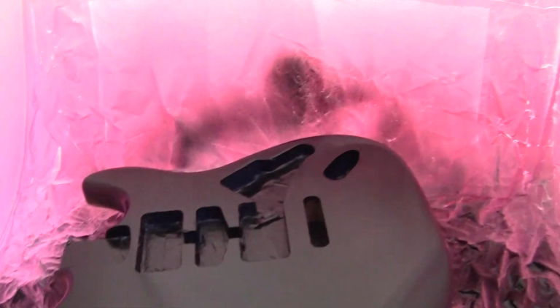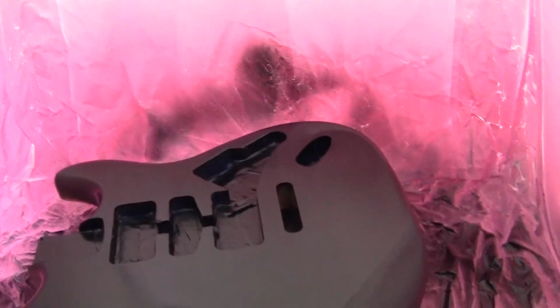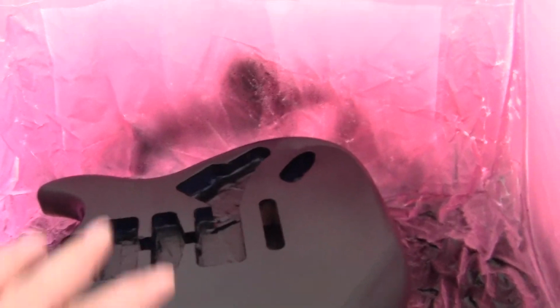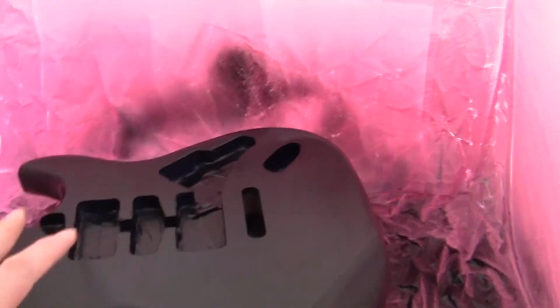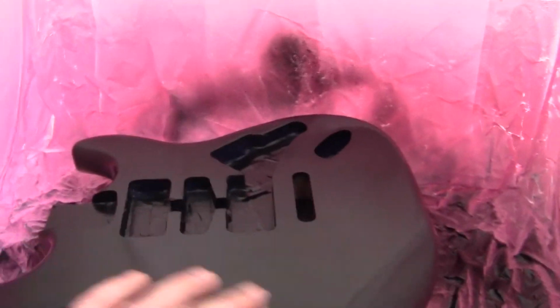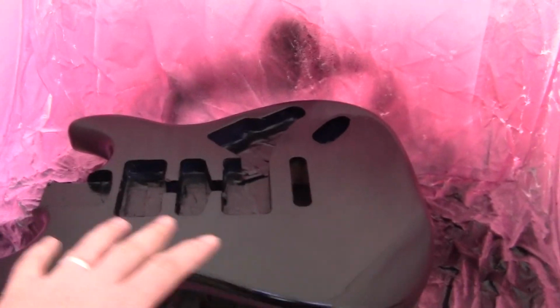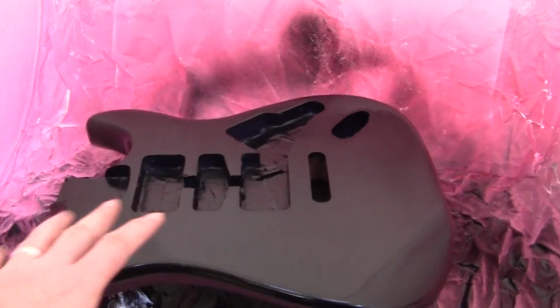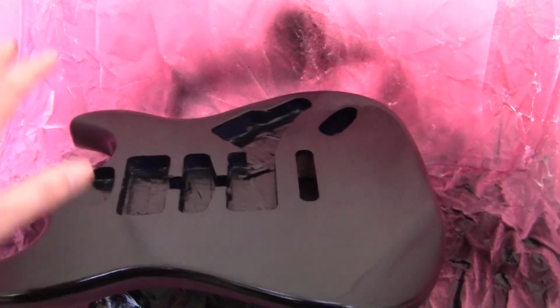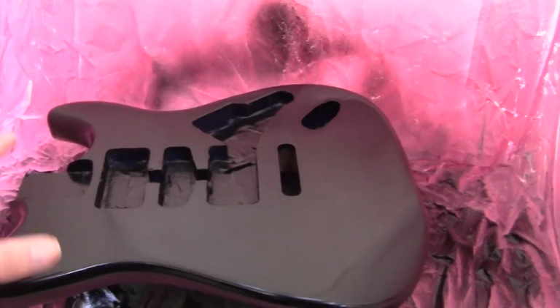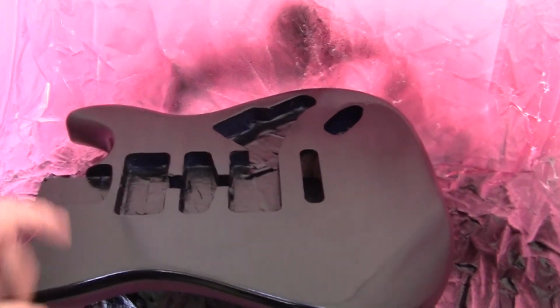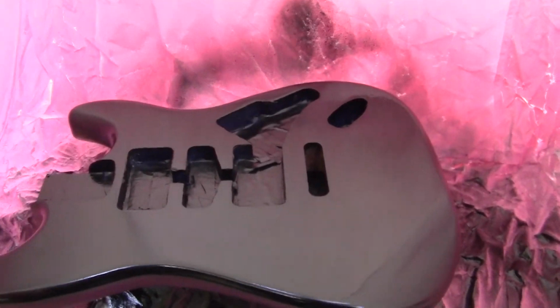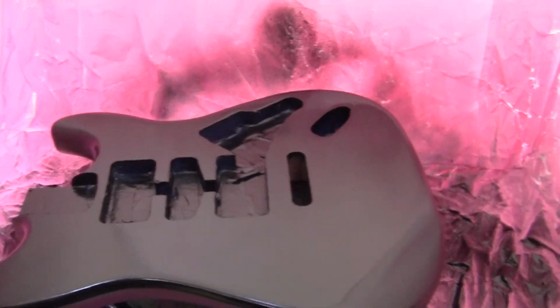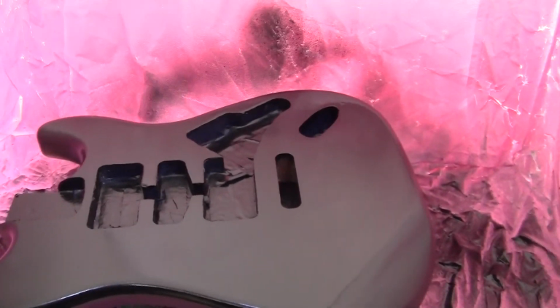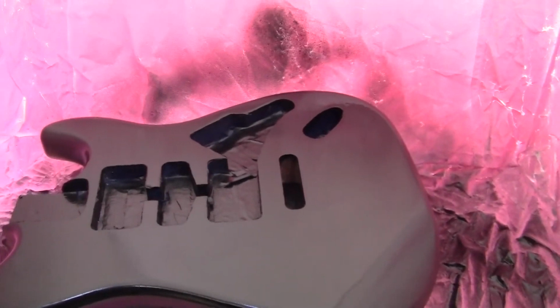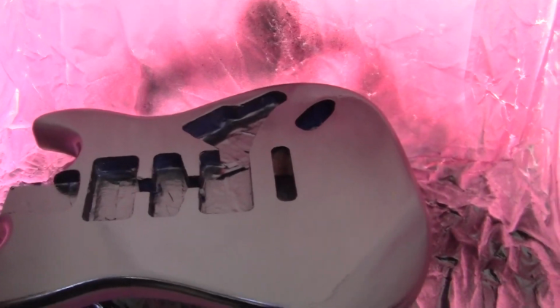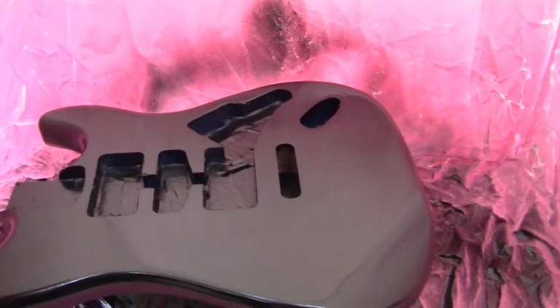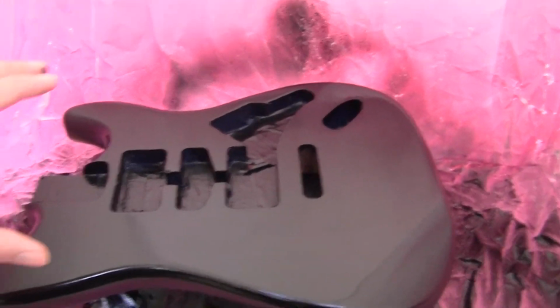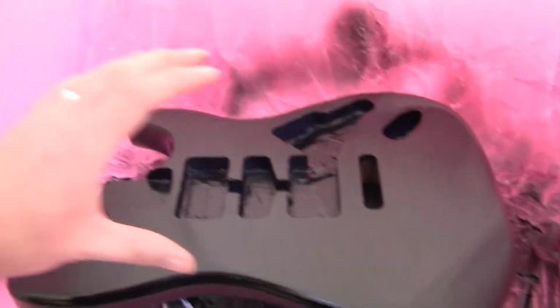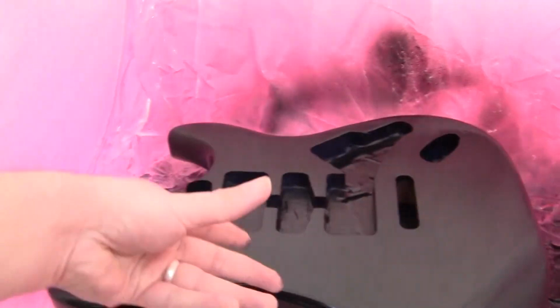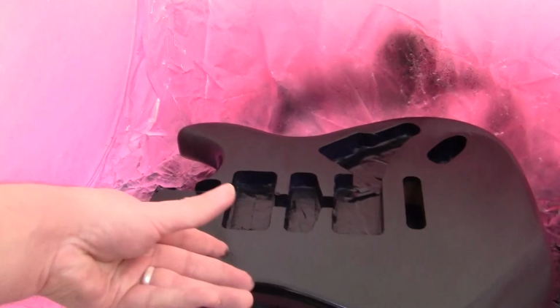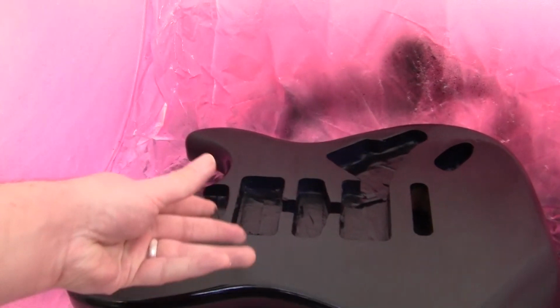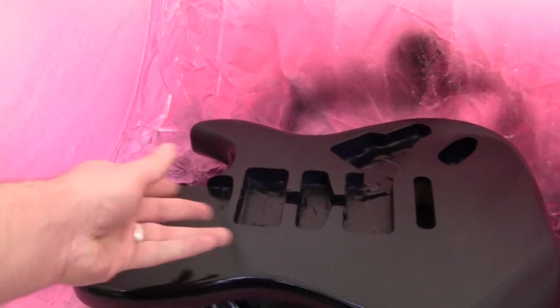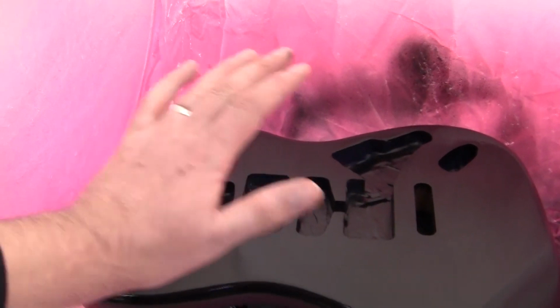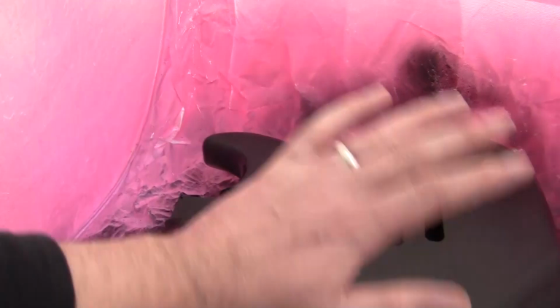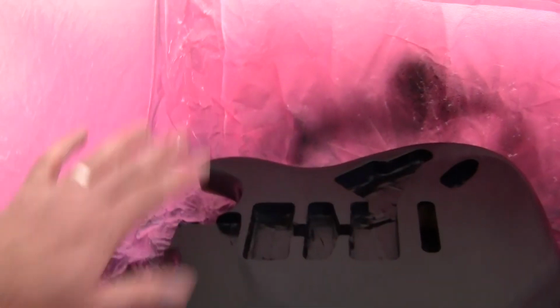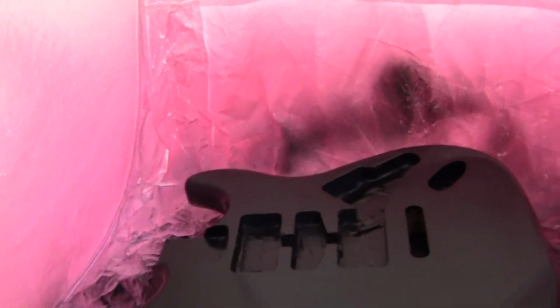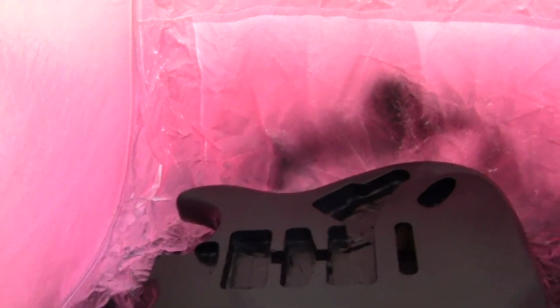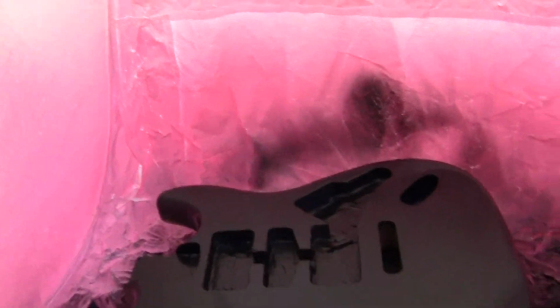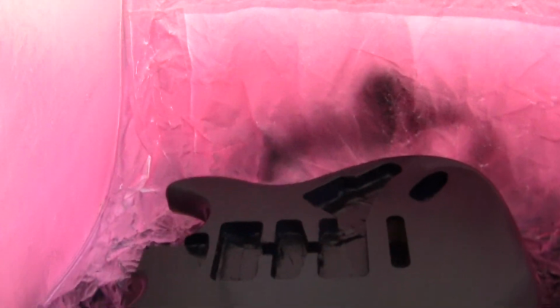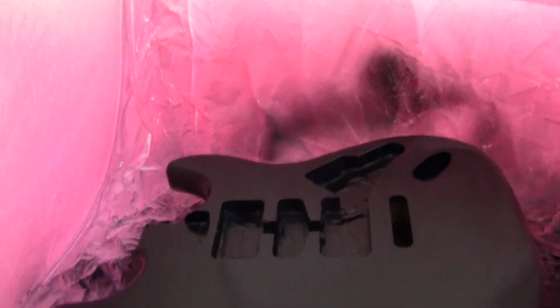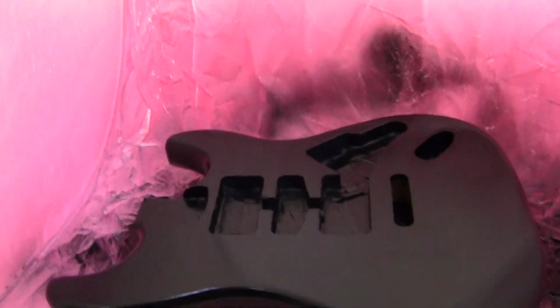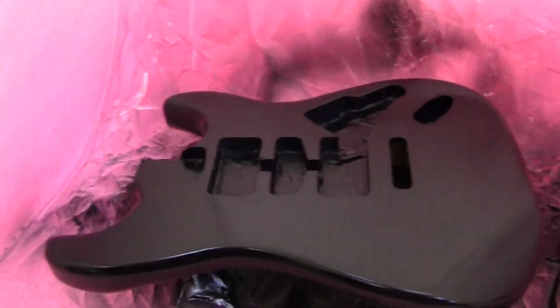I've got to wait for this to not be tacky so that I can actually flip the guitar over and paint the other side. So I'm probably going to do that with a break.